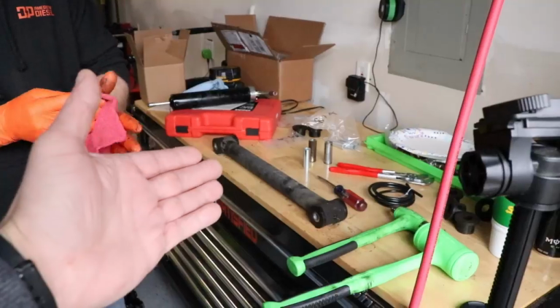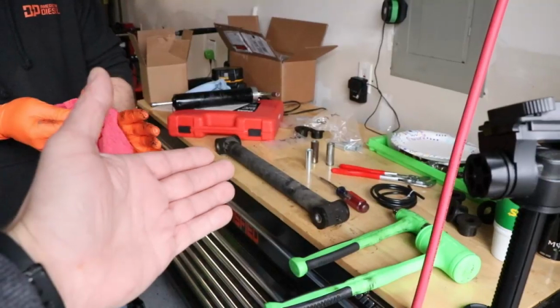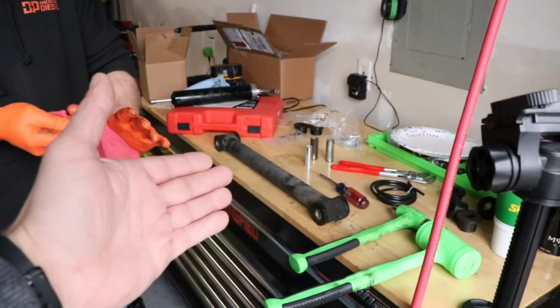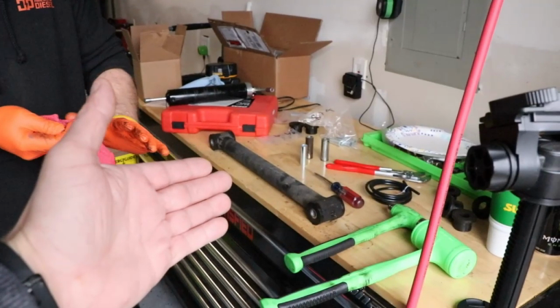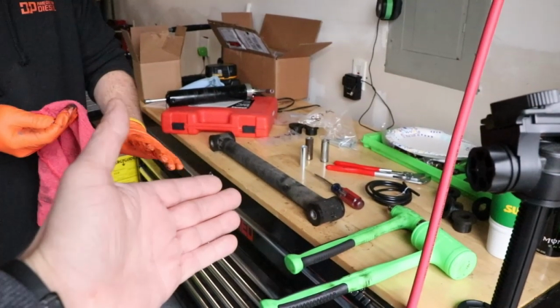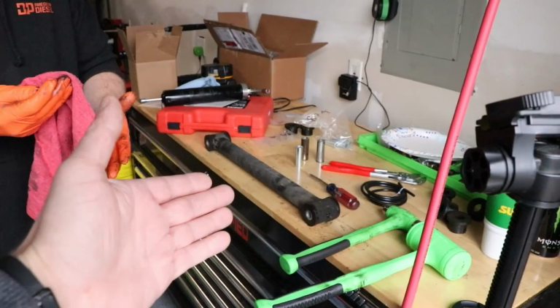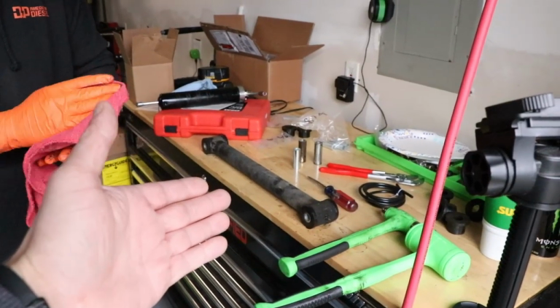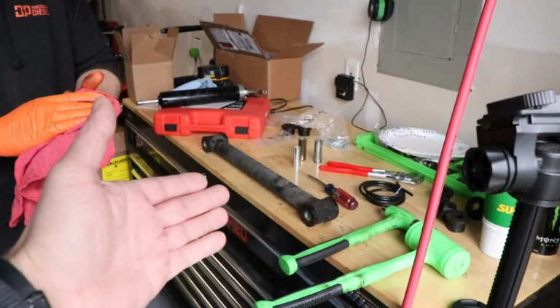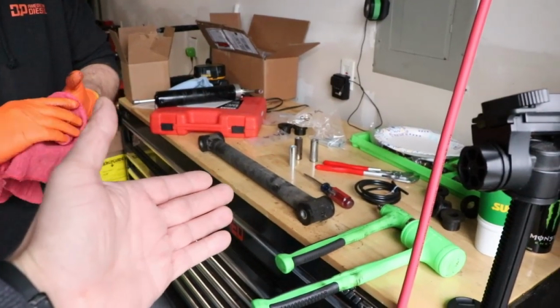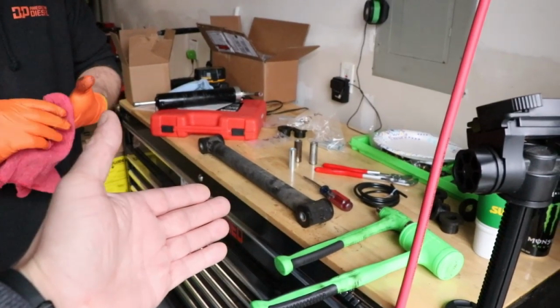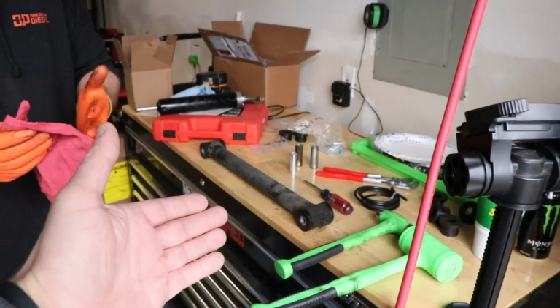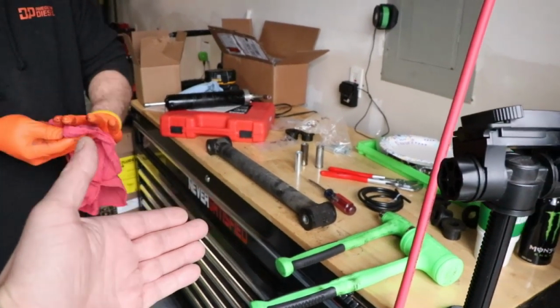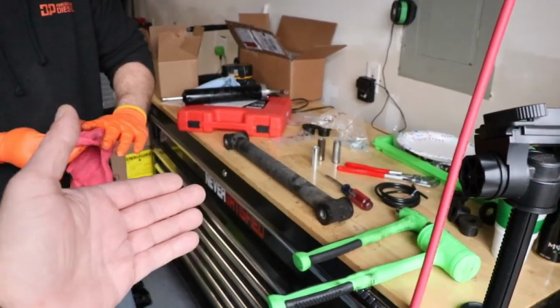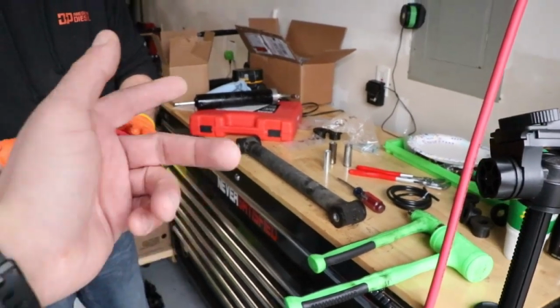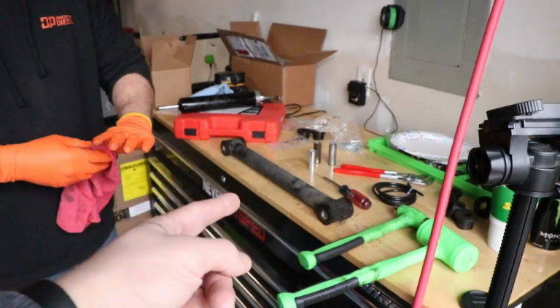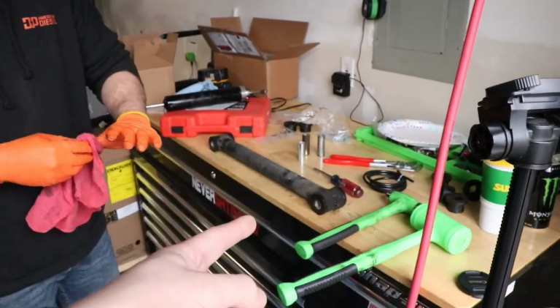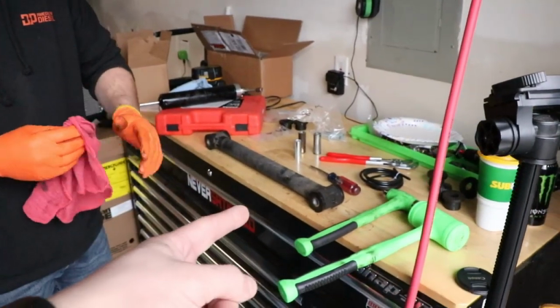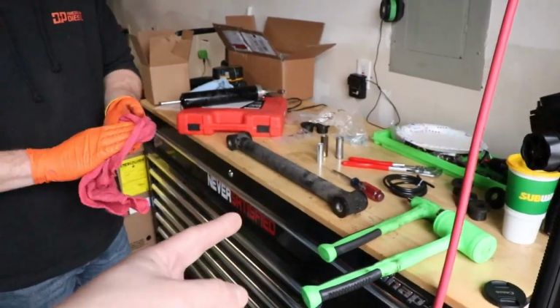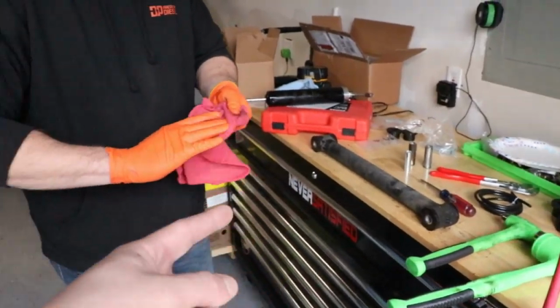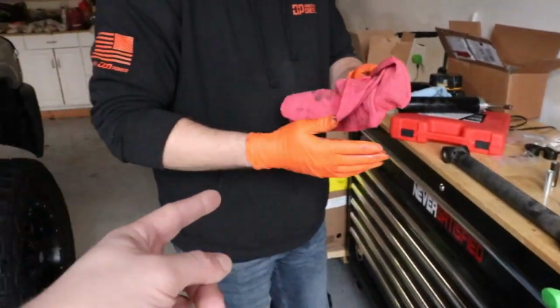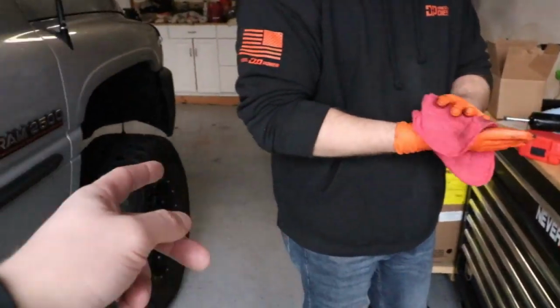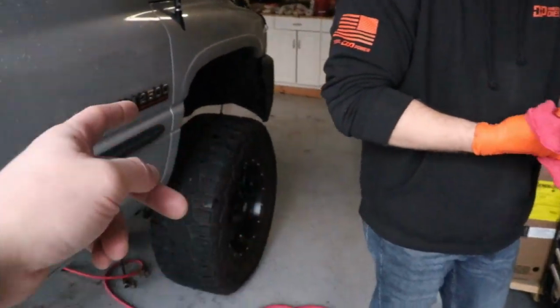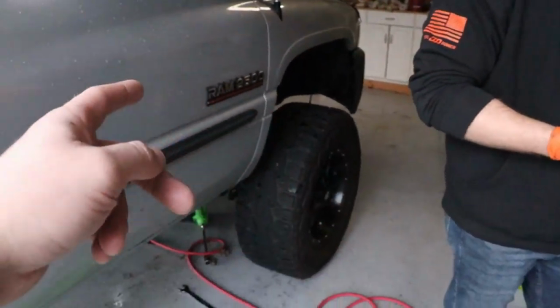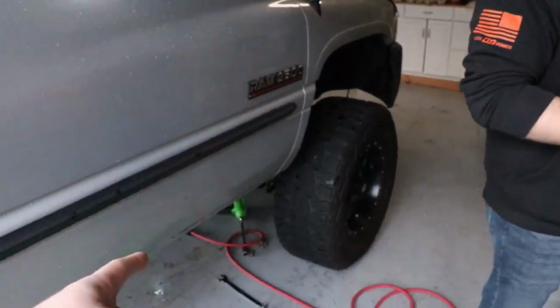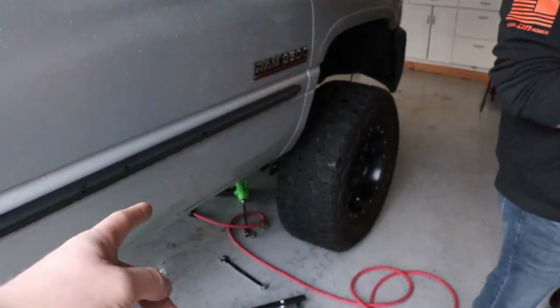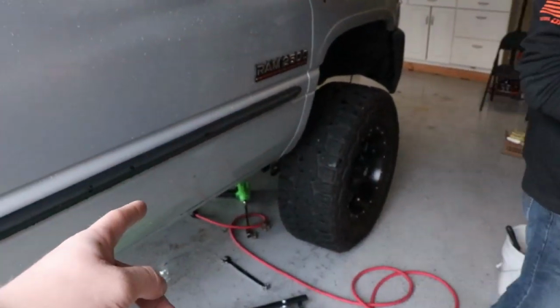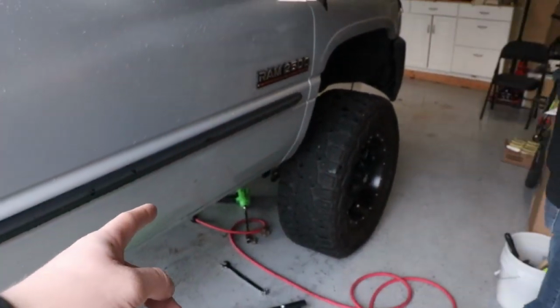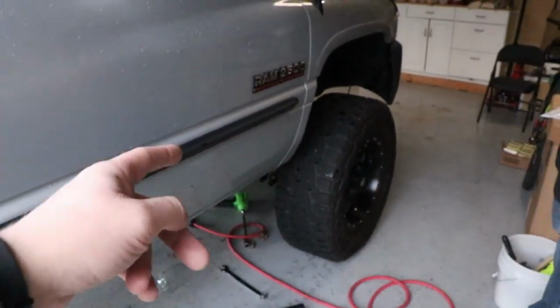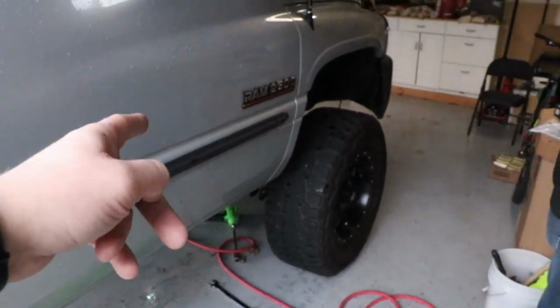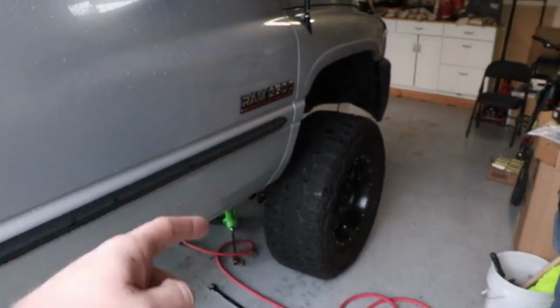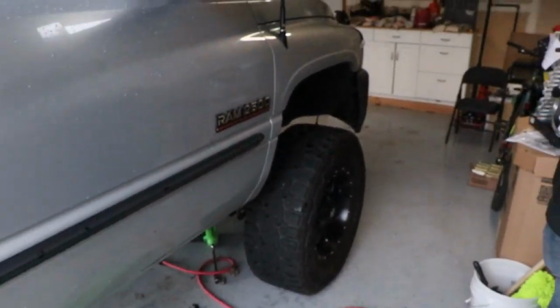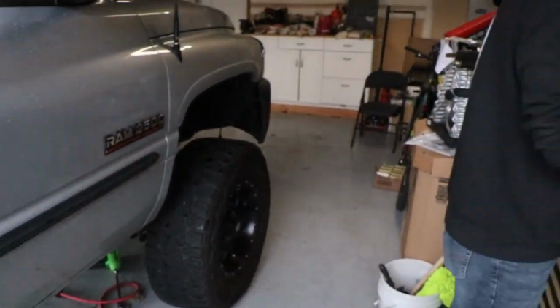Just like that, we have one of the control arms completely done. He's going to go ahead and grease it real quick, then we'll get it back onto the truck and move on to the next one.